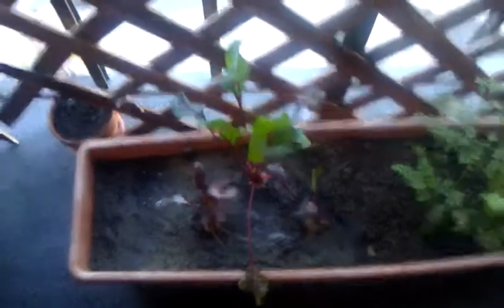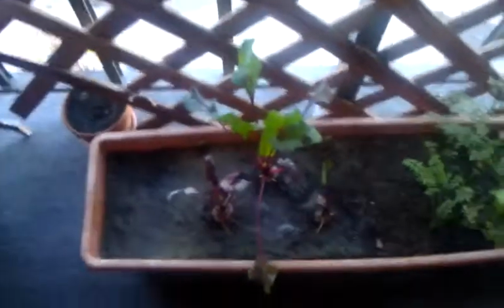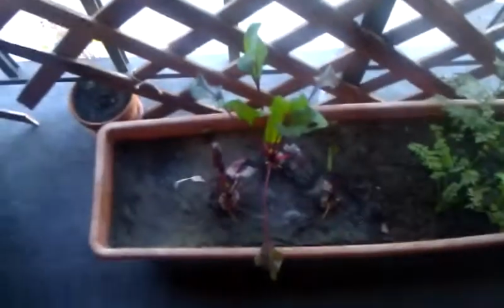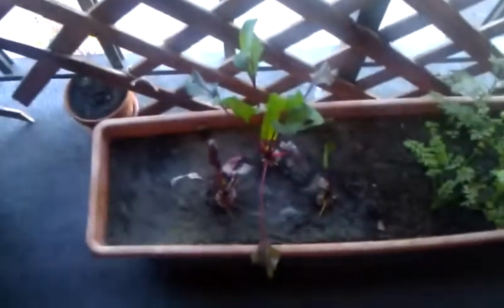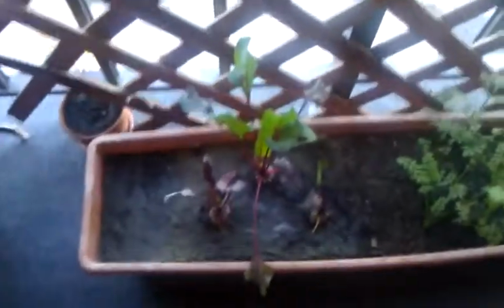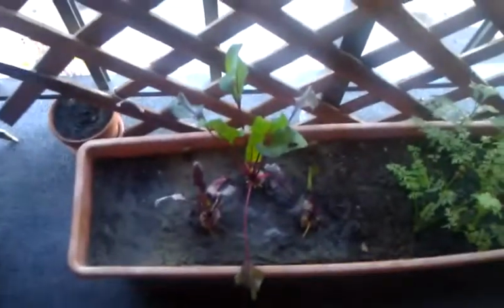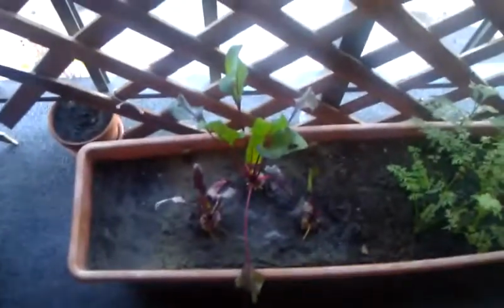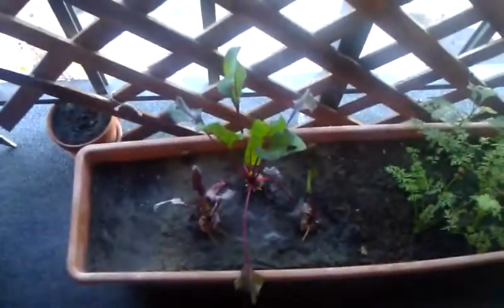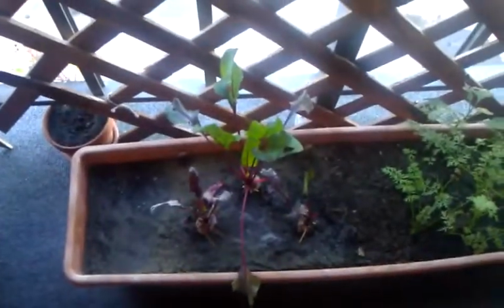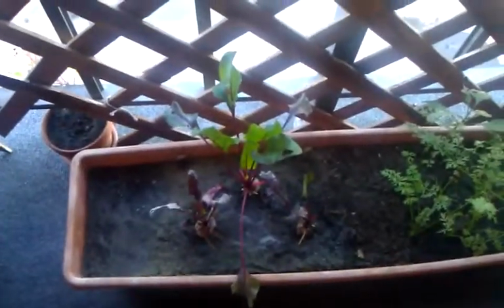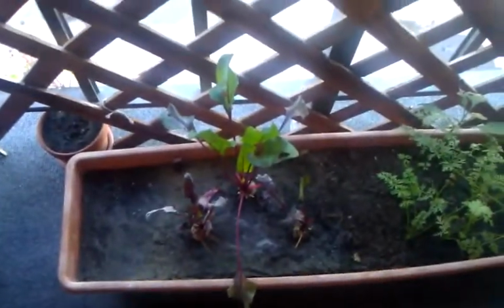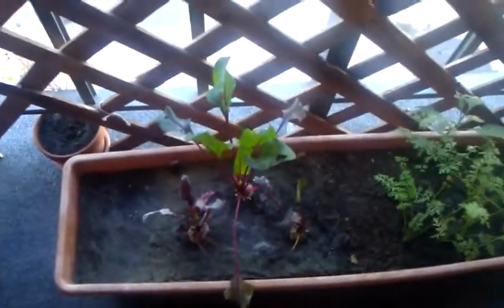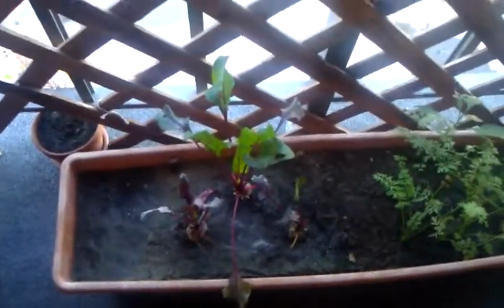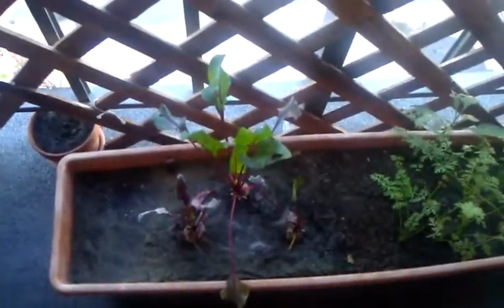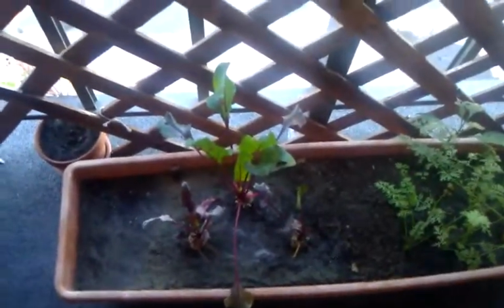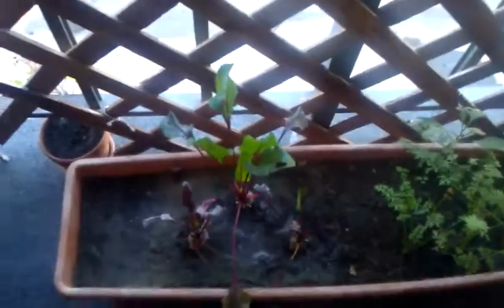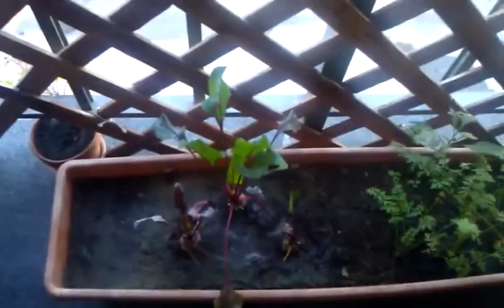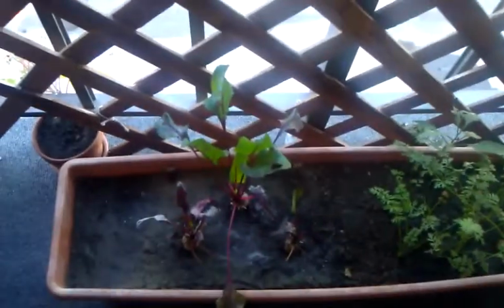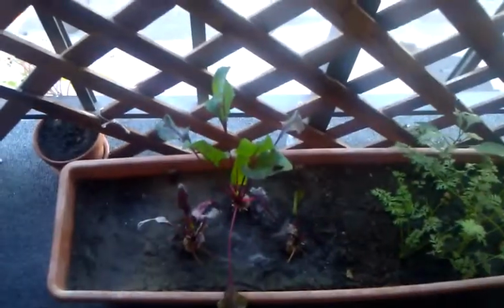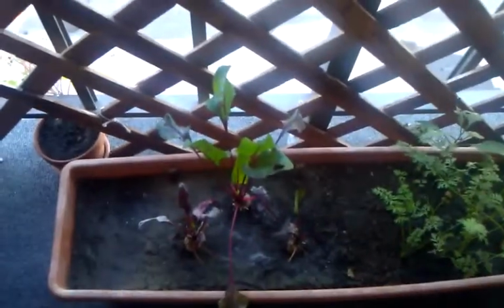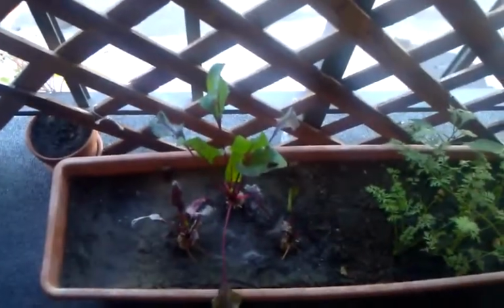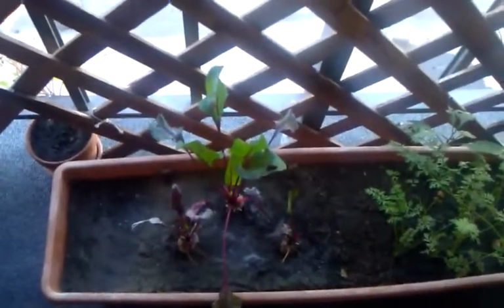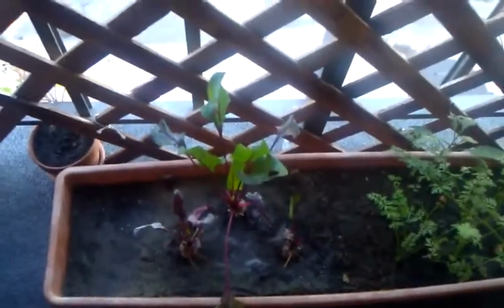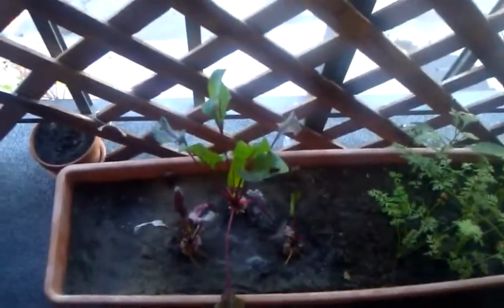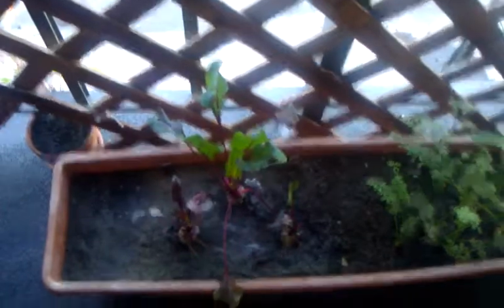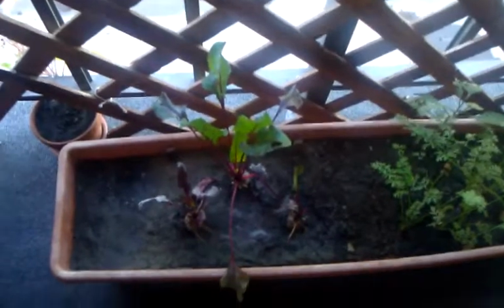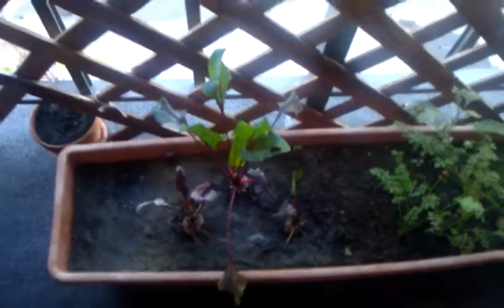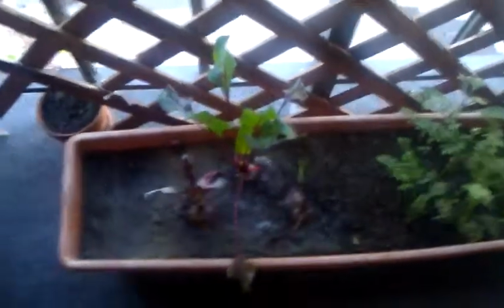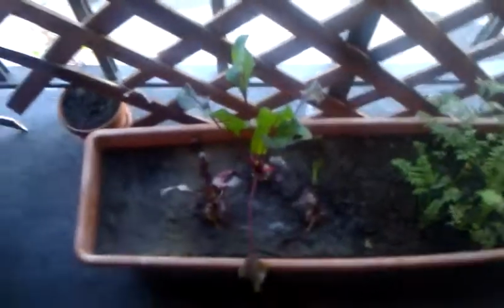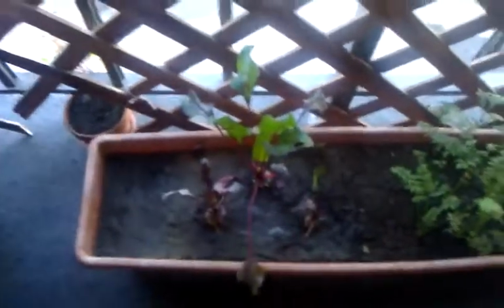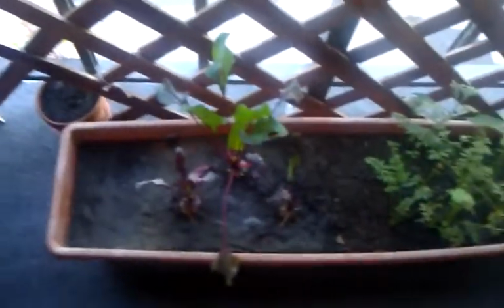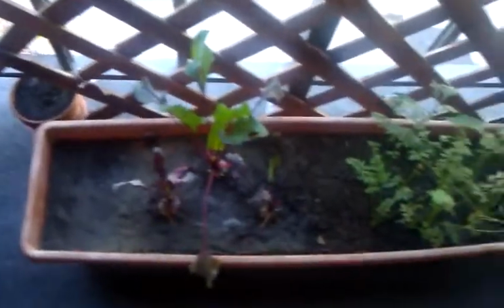Welcome to the Organic Balcony Garden. Today is October 12, 2011.